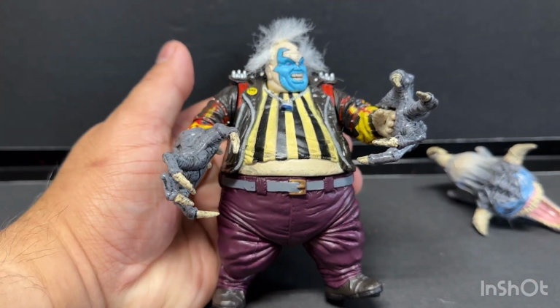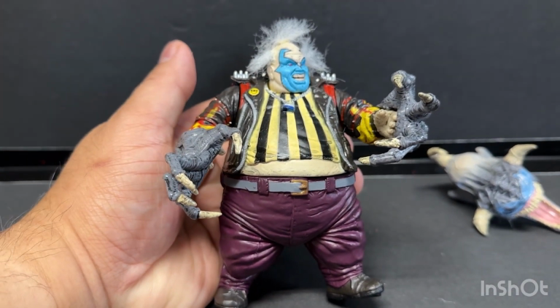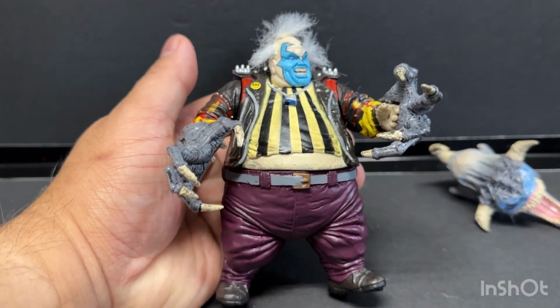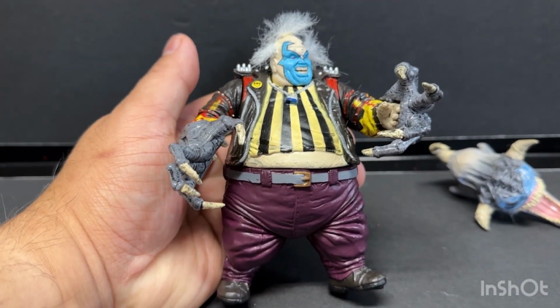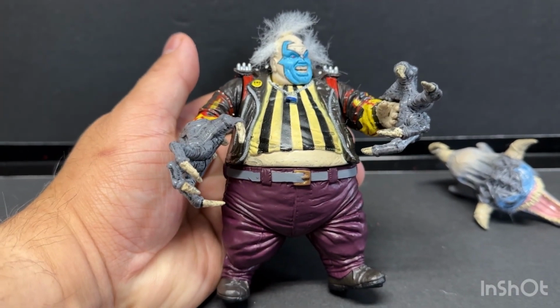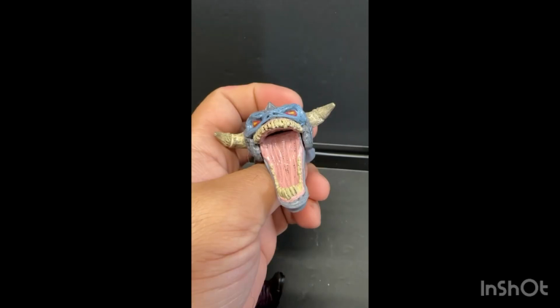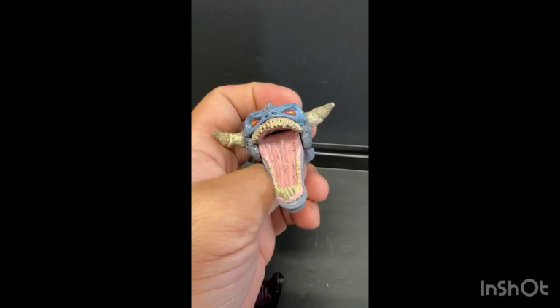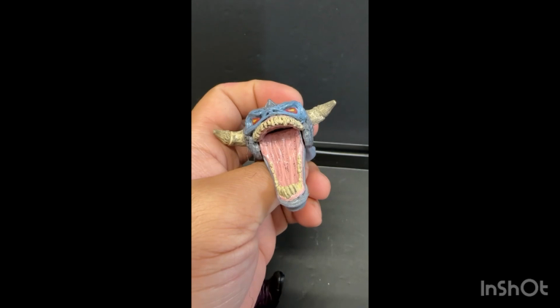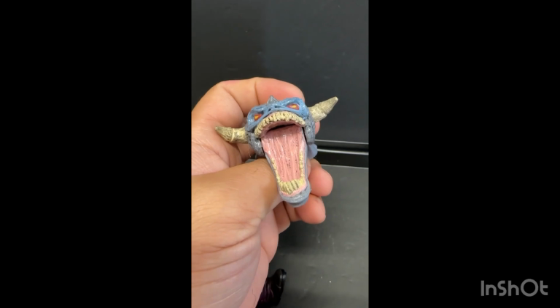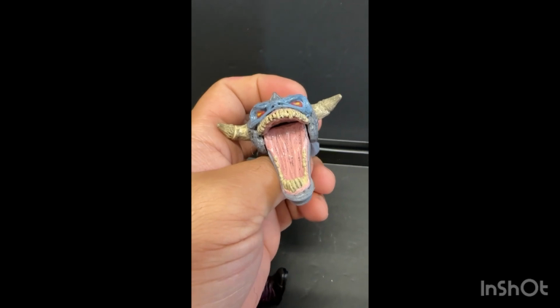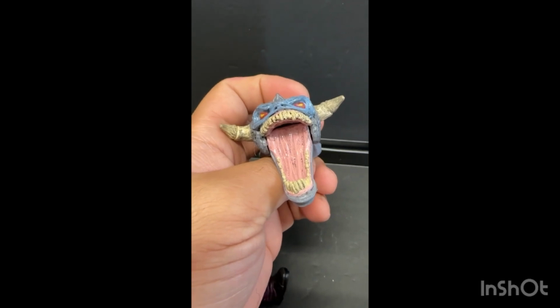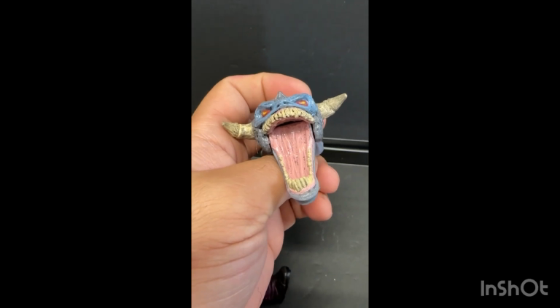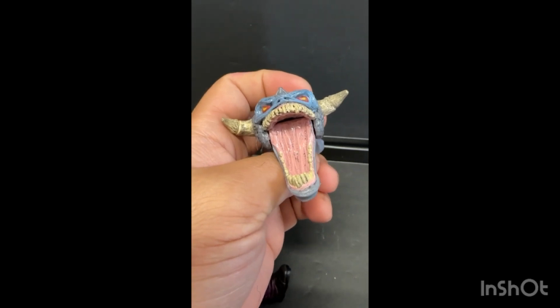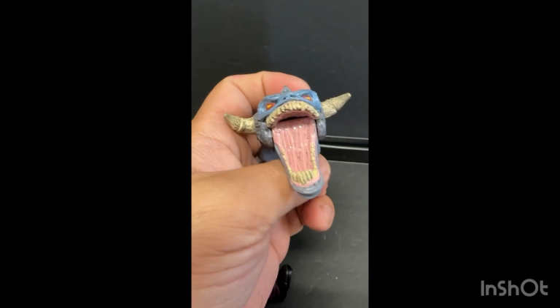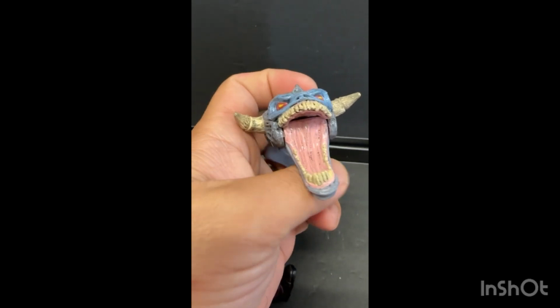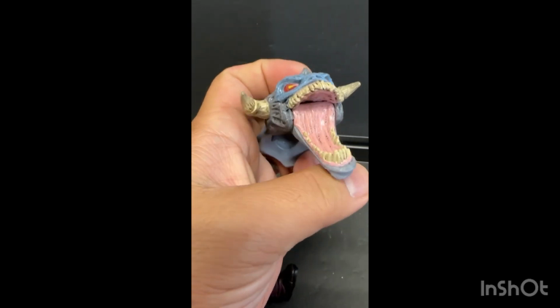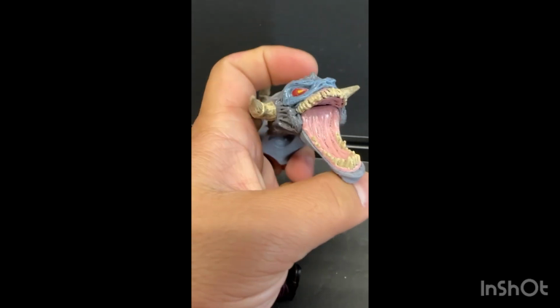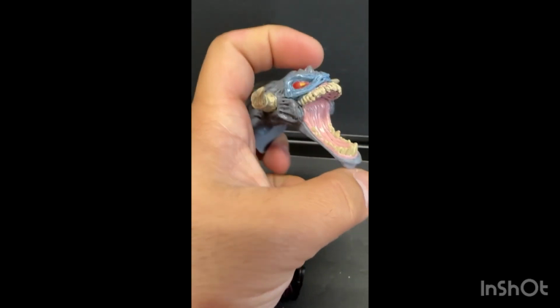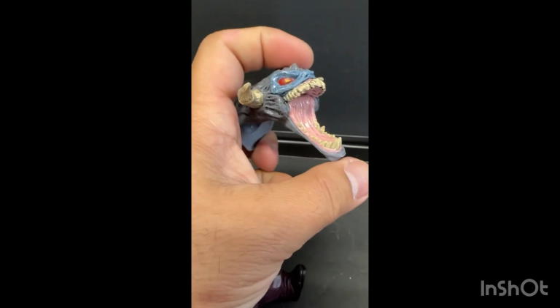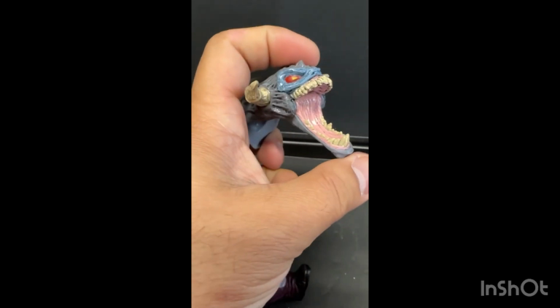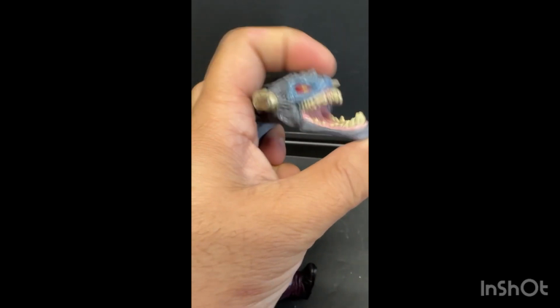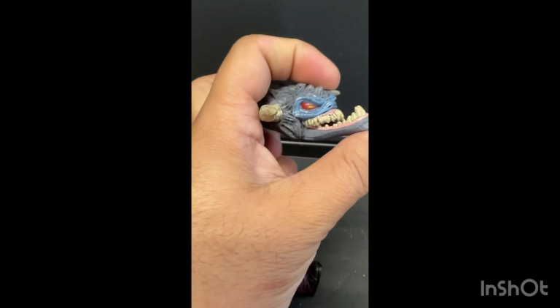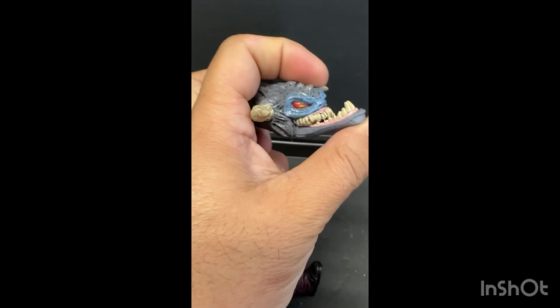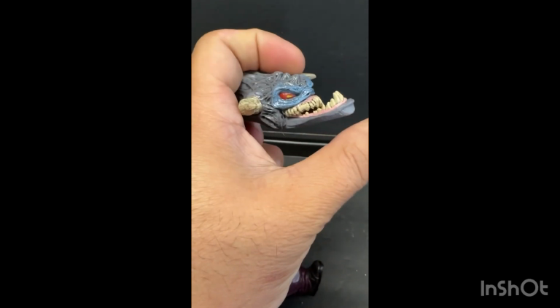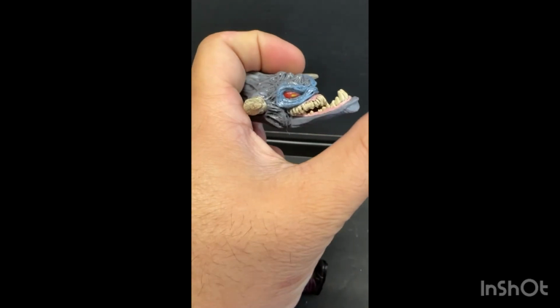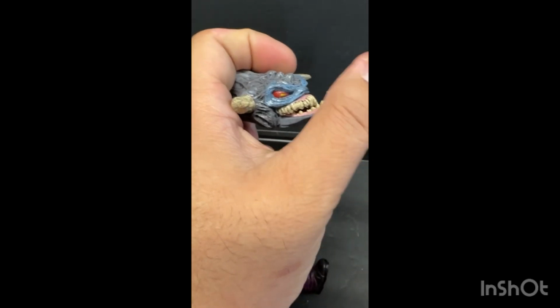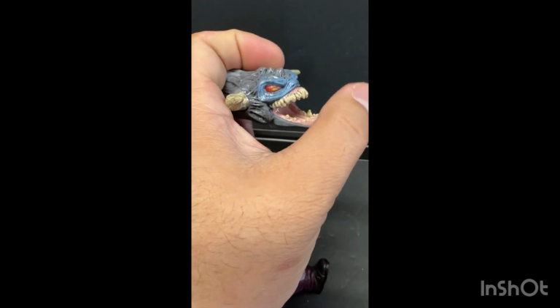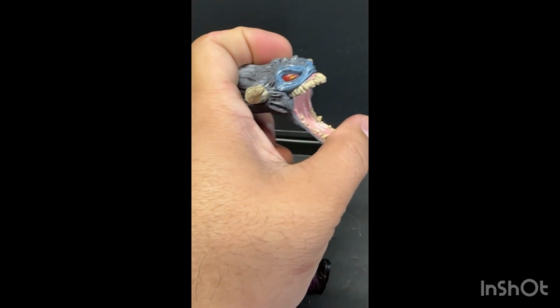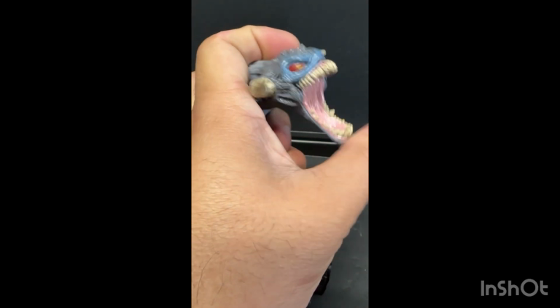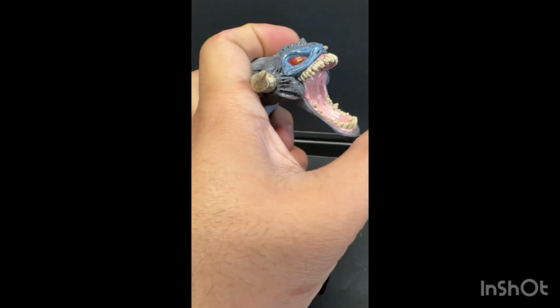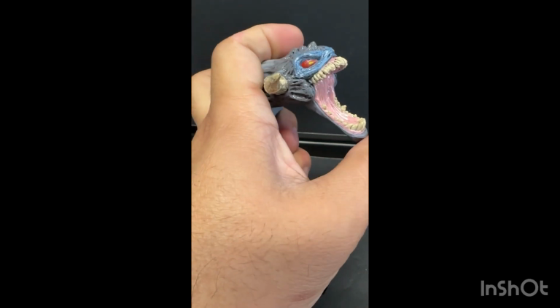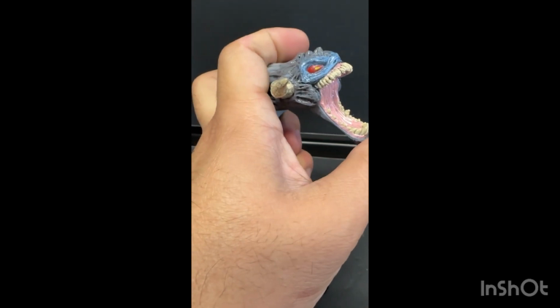Also, his mouth closes and opens — there you go.